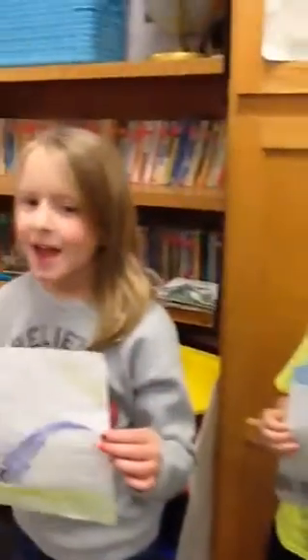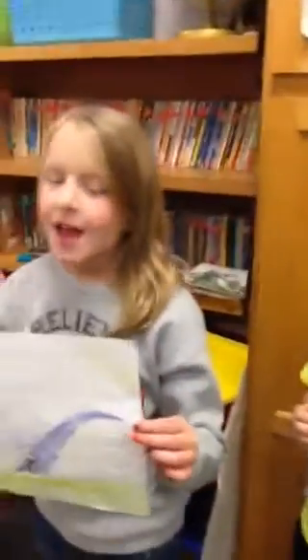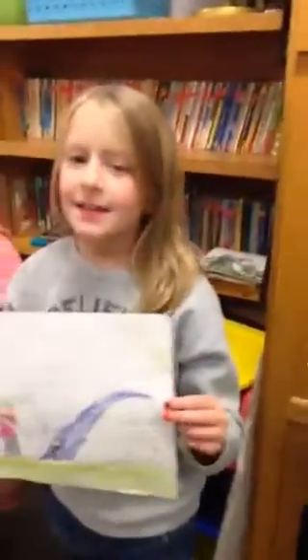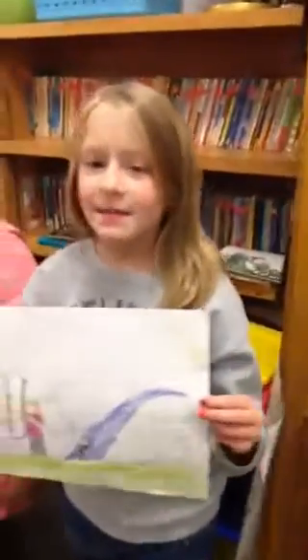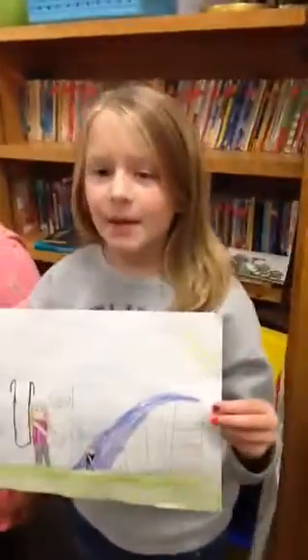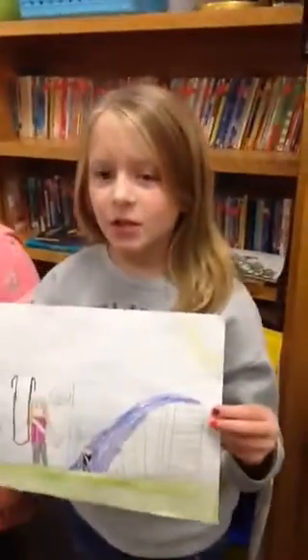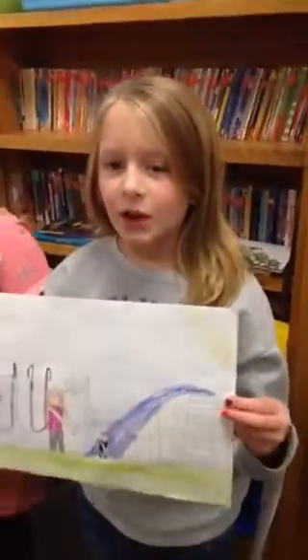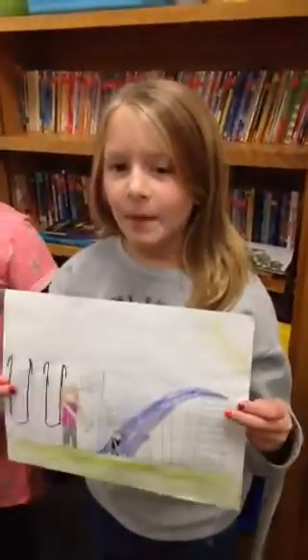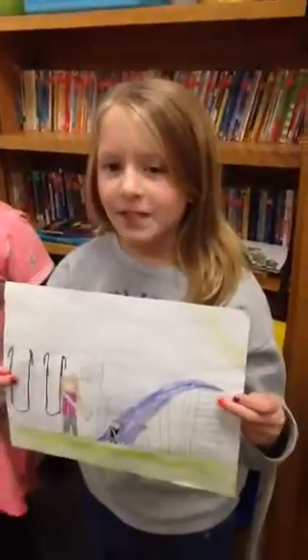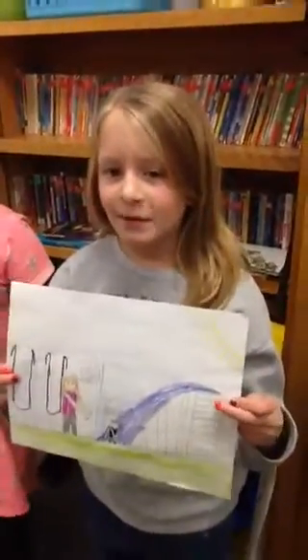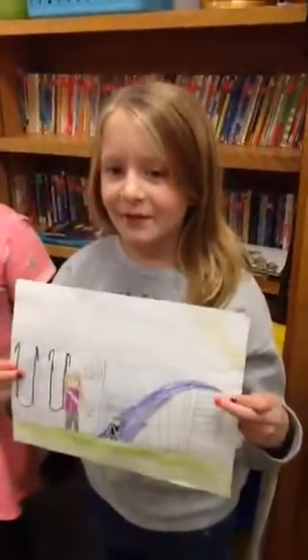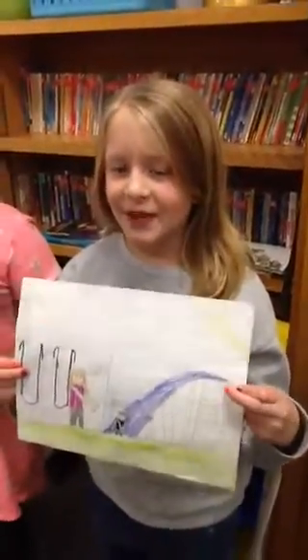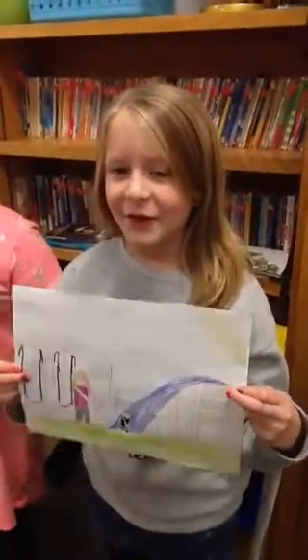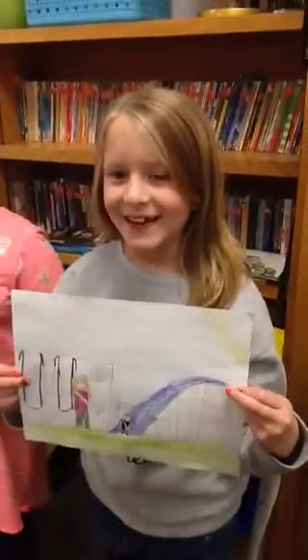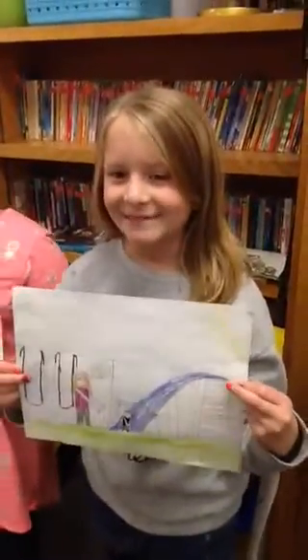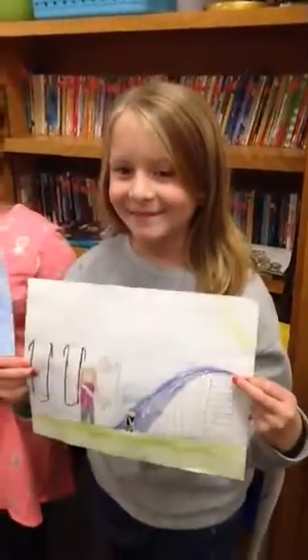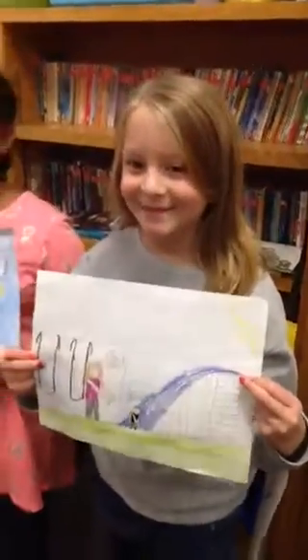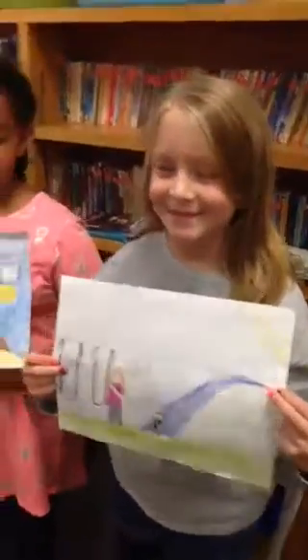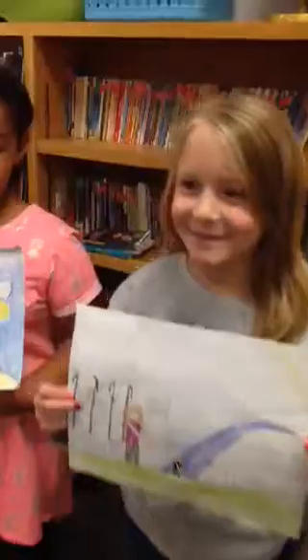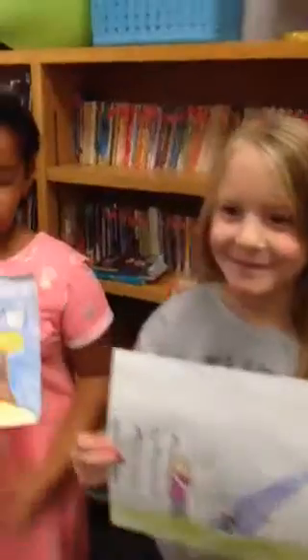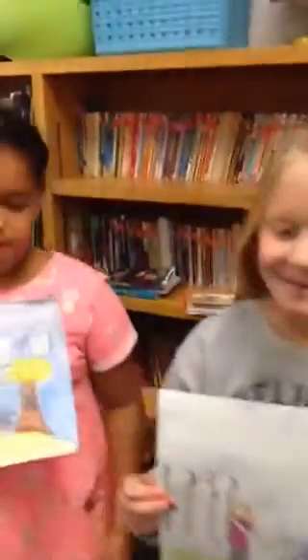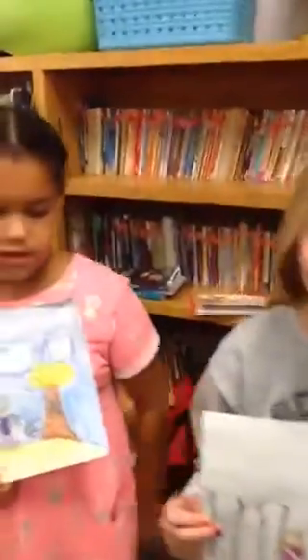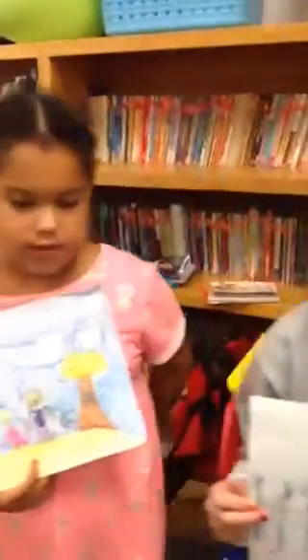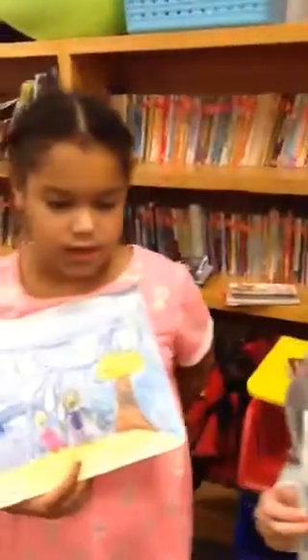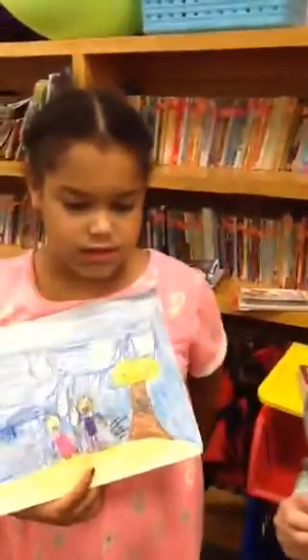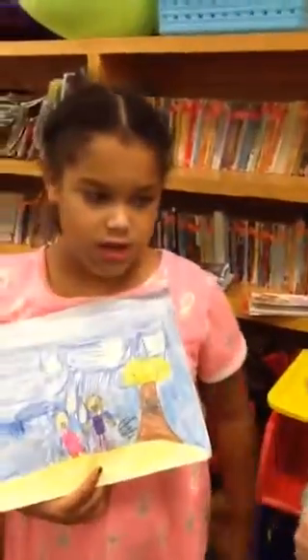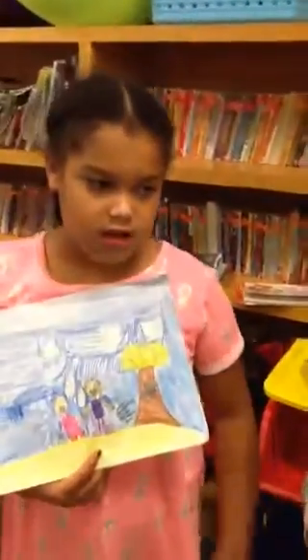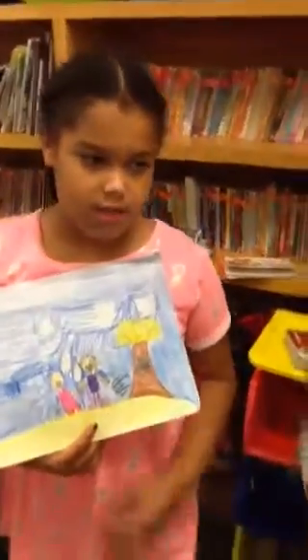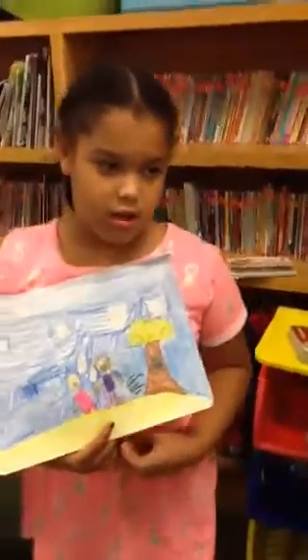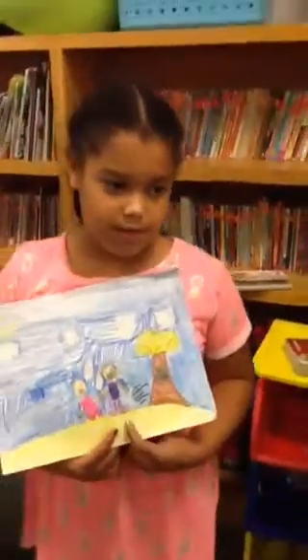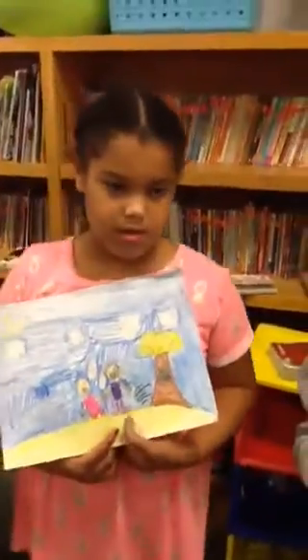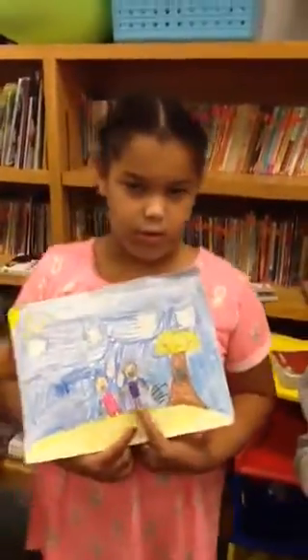This is my picture for helping someone whenever they fall down. This is my picture of kindness of me helping someone.